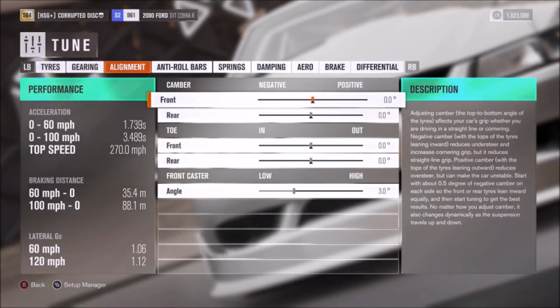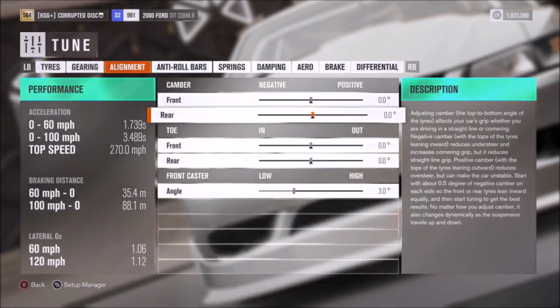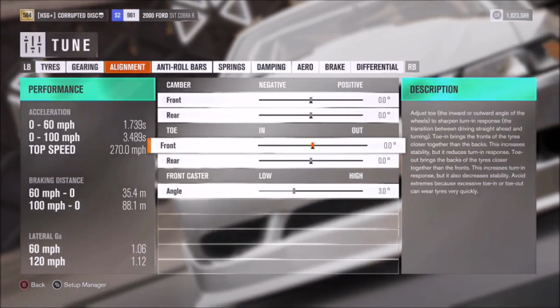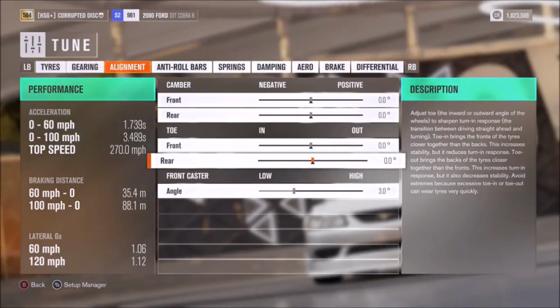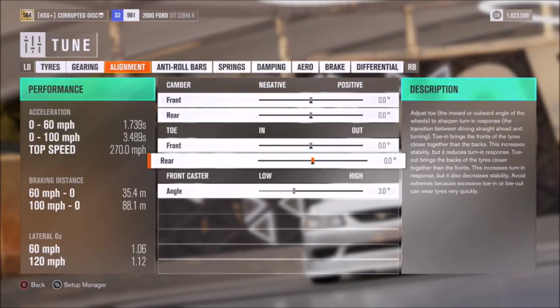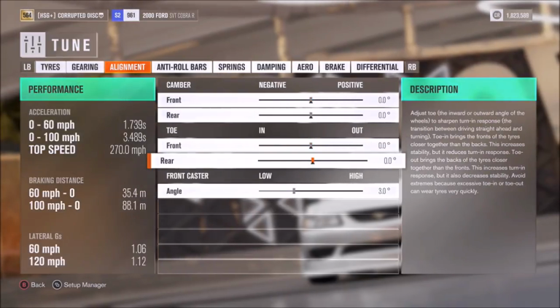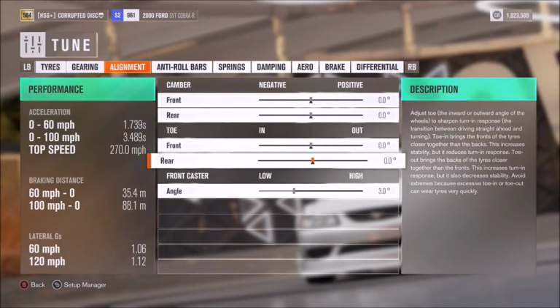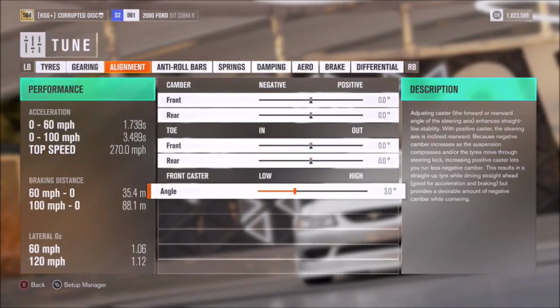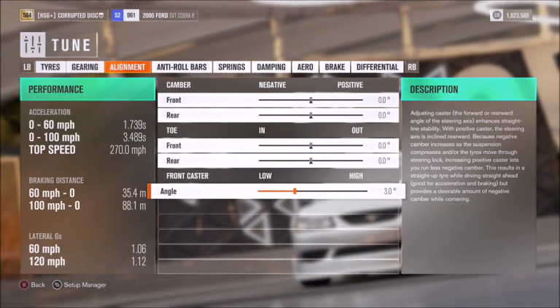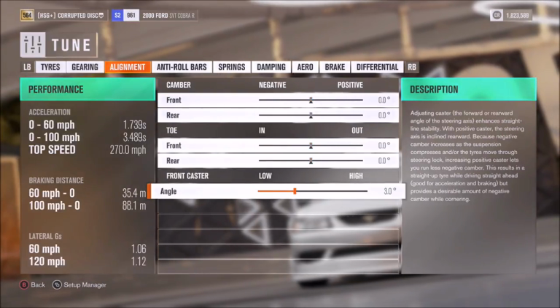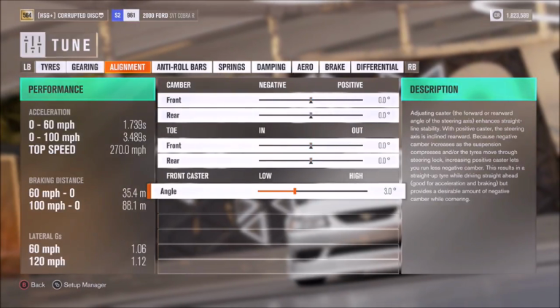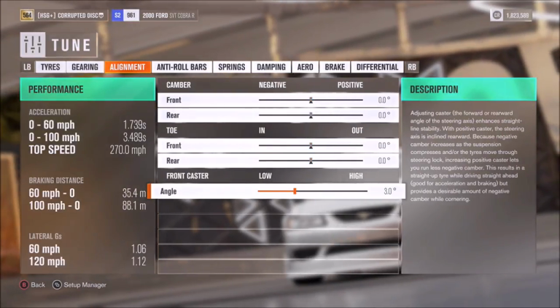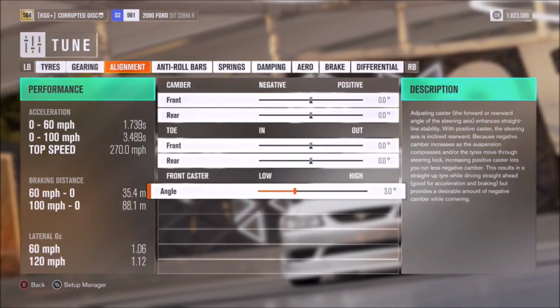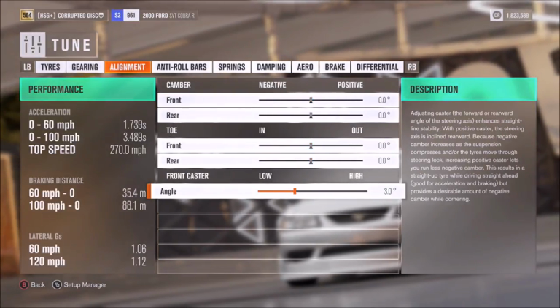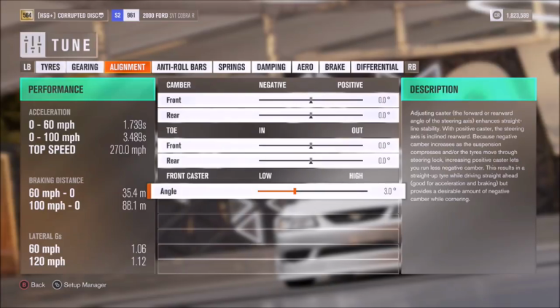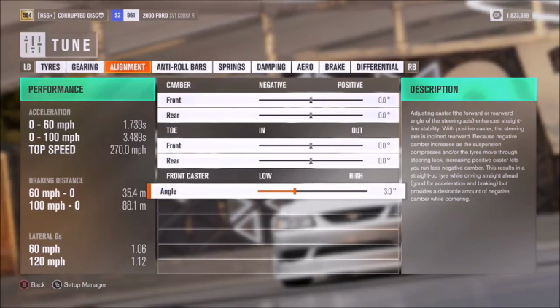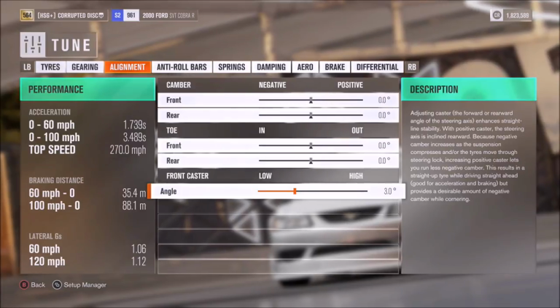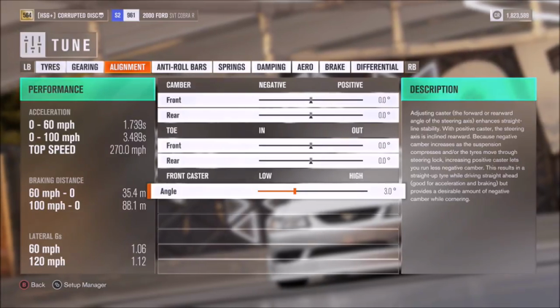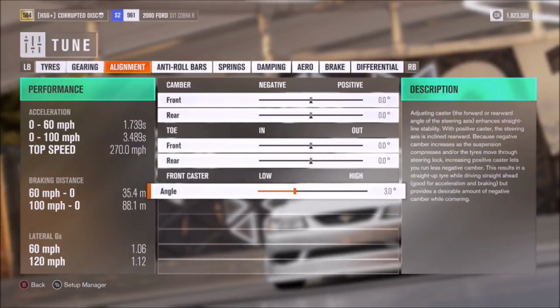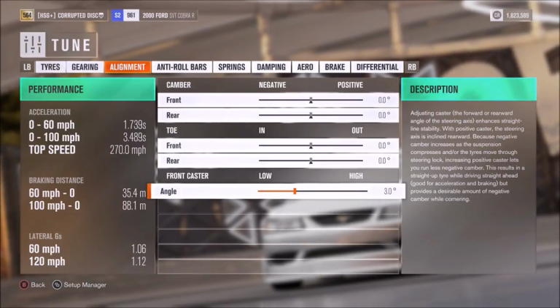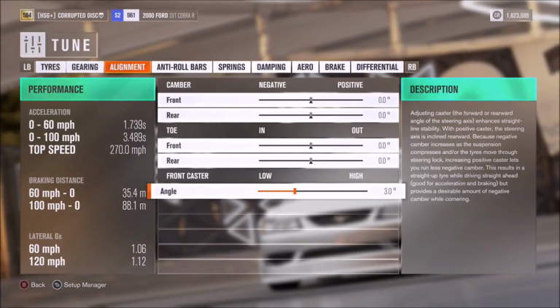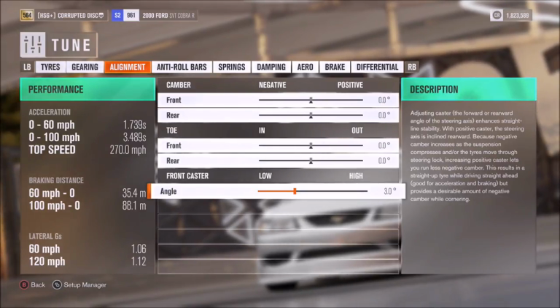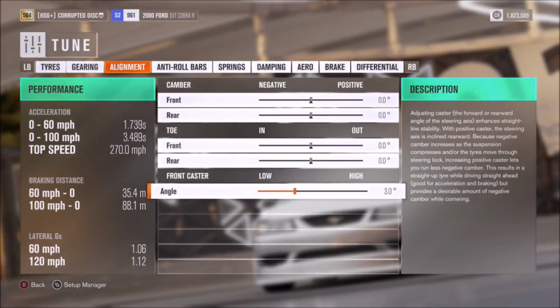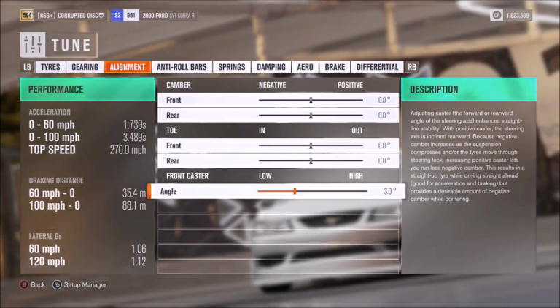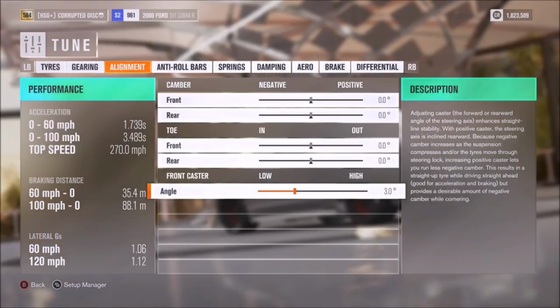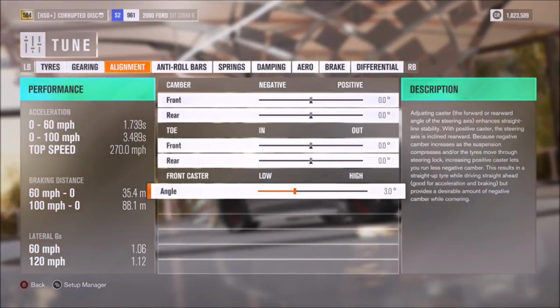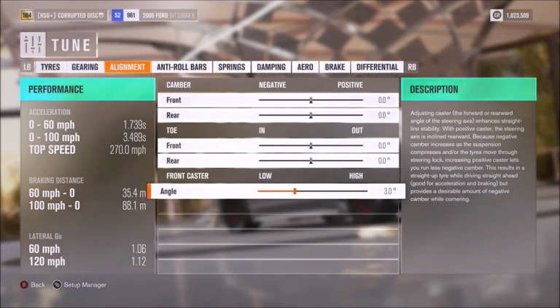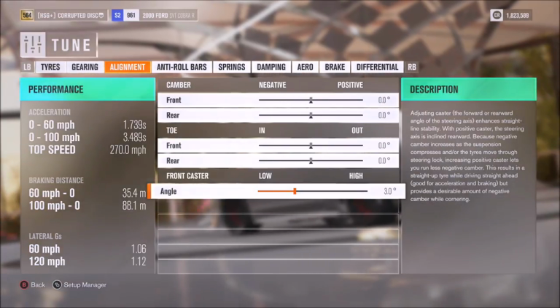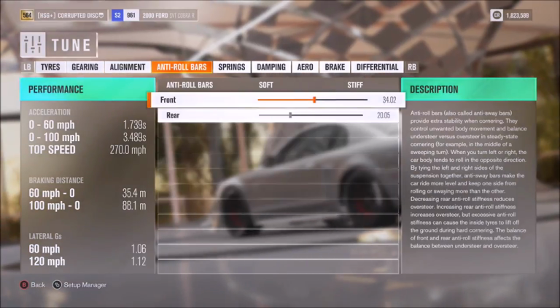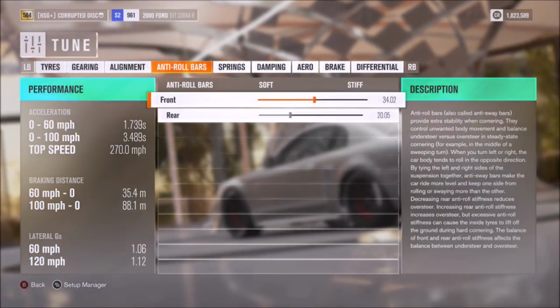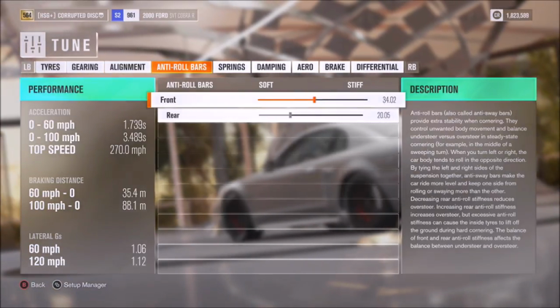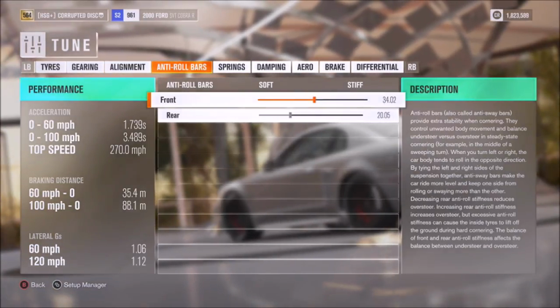For the alignment, we have neutral camber and toe as usual. I've gone for 3 degrees of caster — that suits me pretty well, but of course you could change that if you want to.